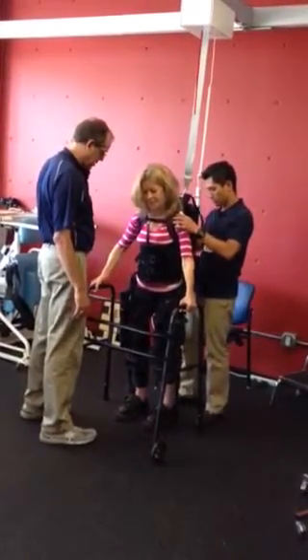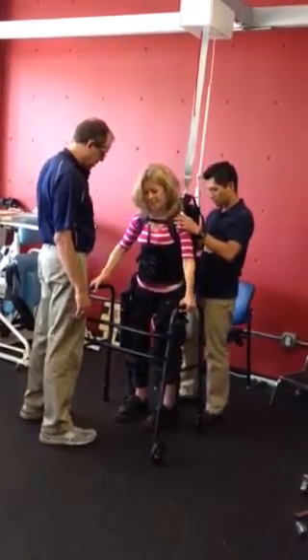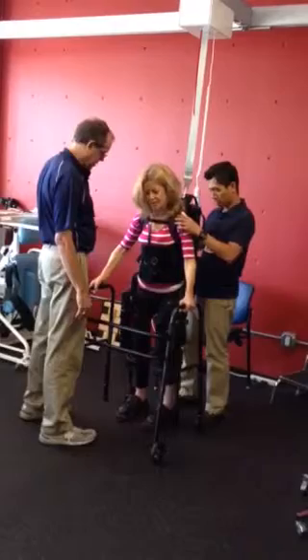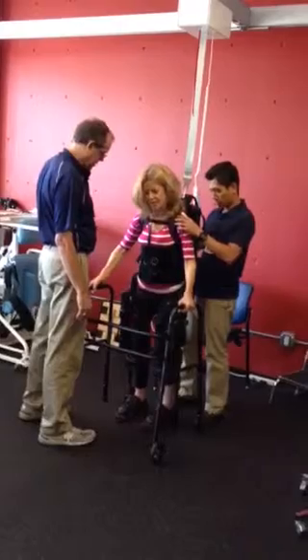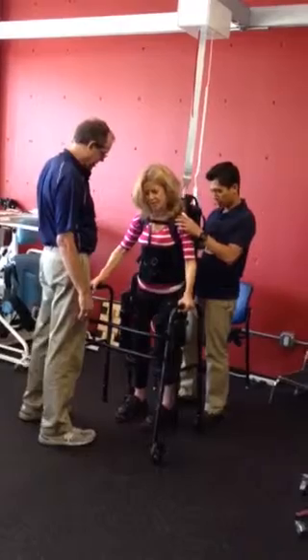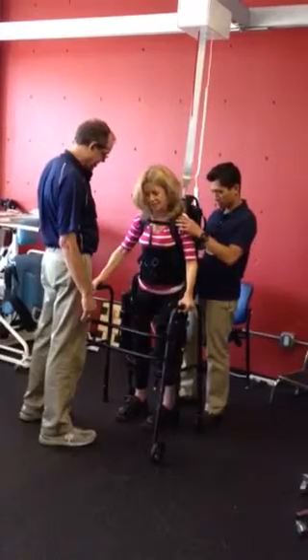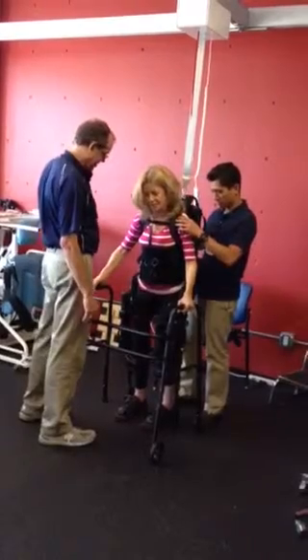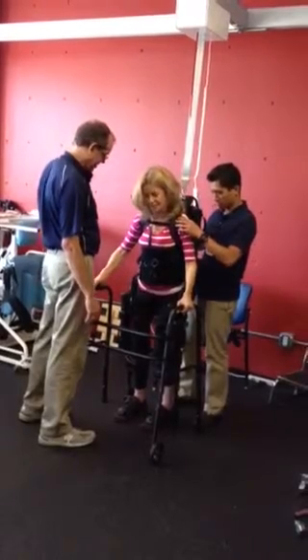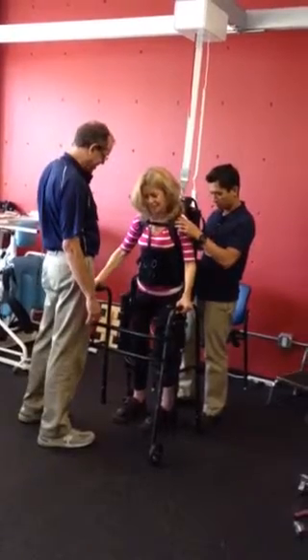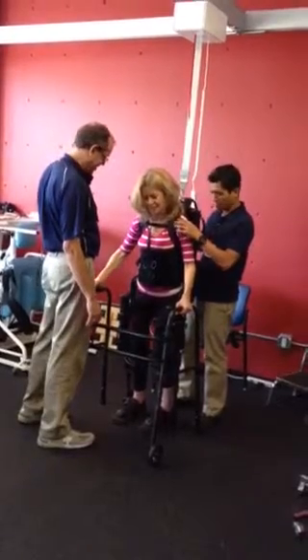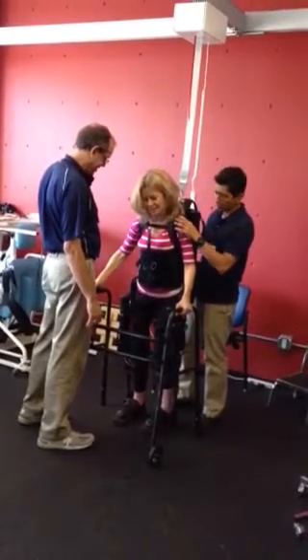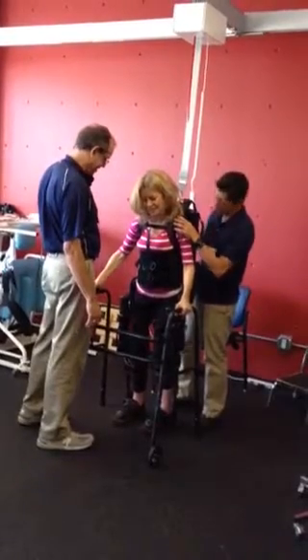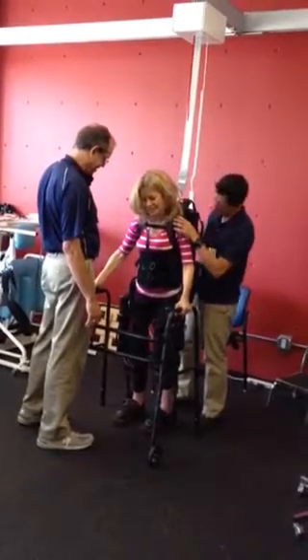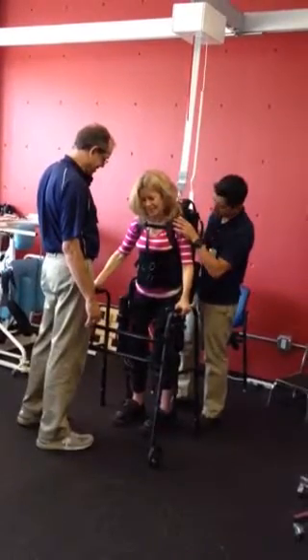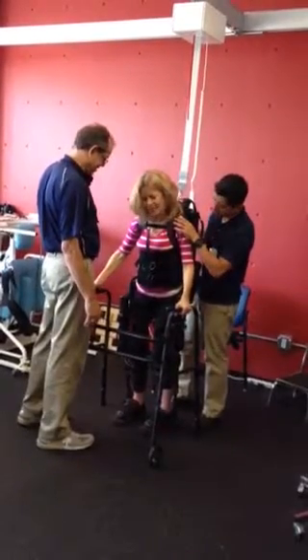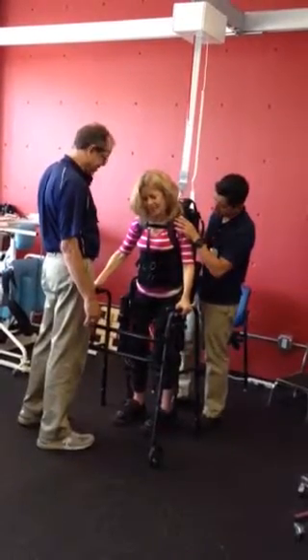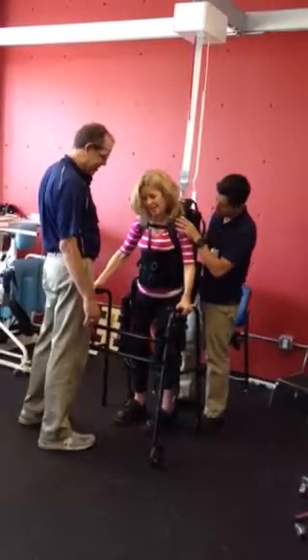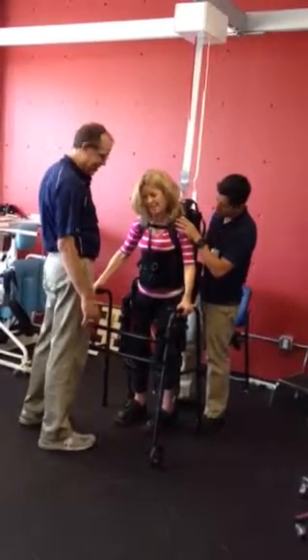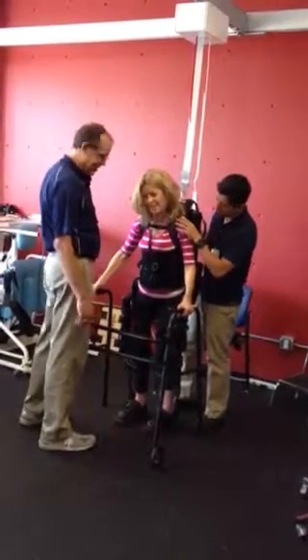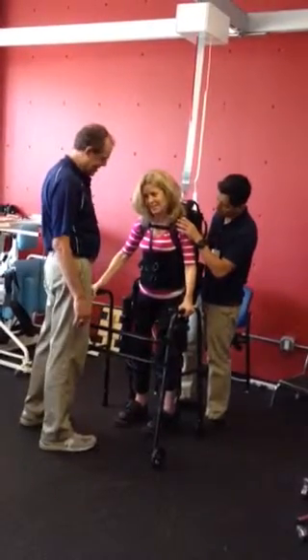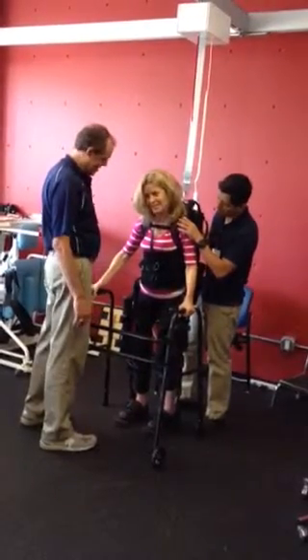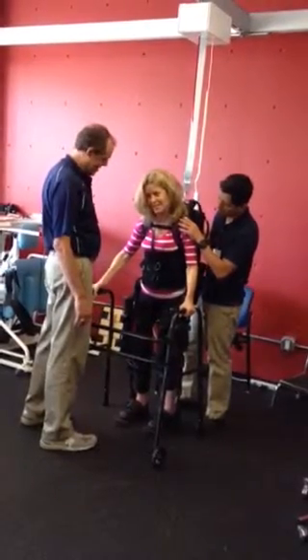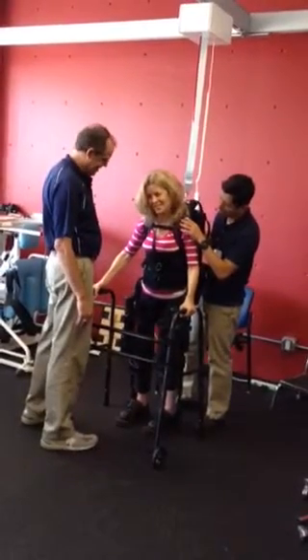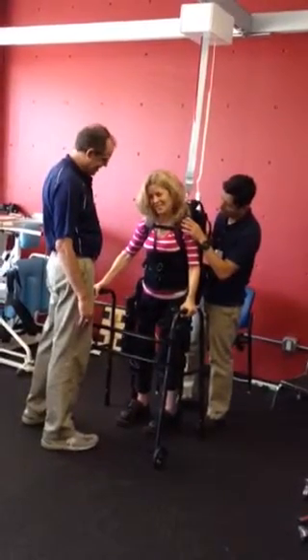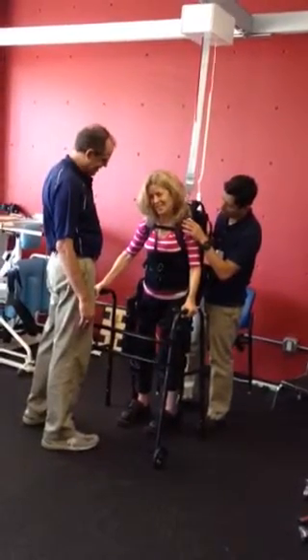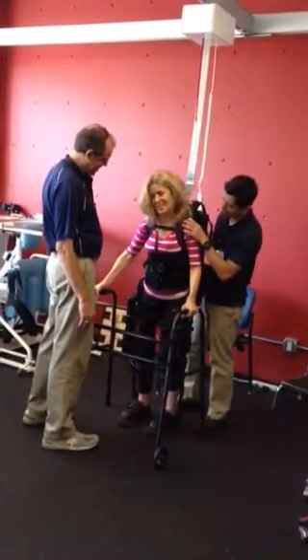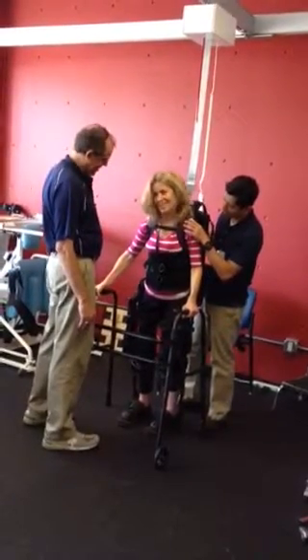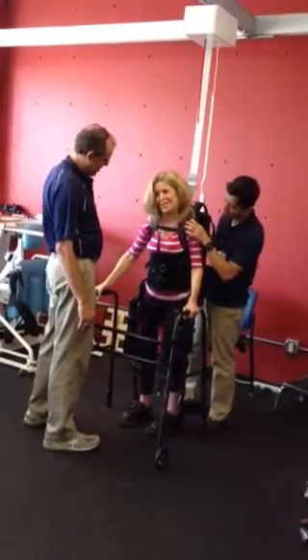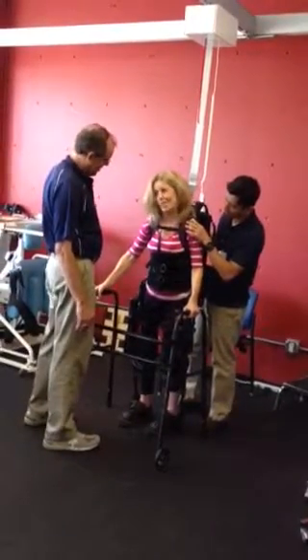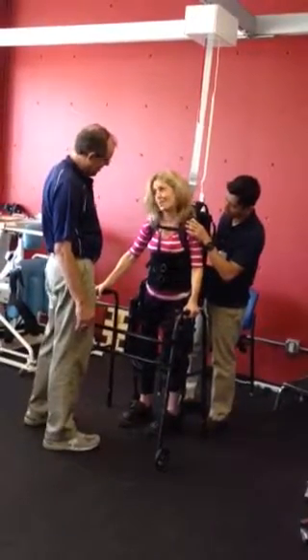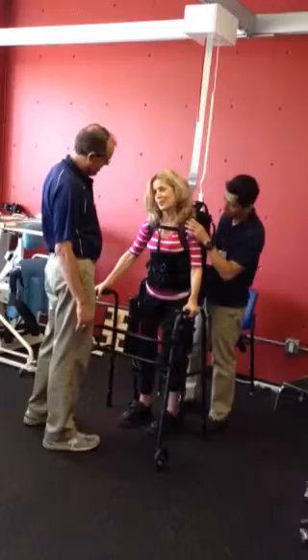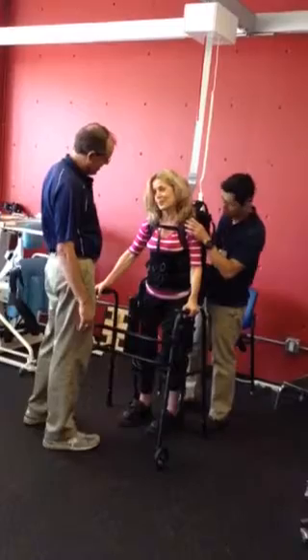Scary. Can you see a little bit? Yeah. You're not lightheaded or anything? No. Okay, good.